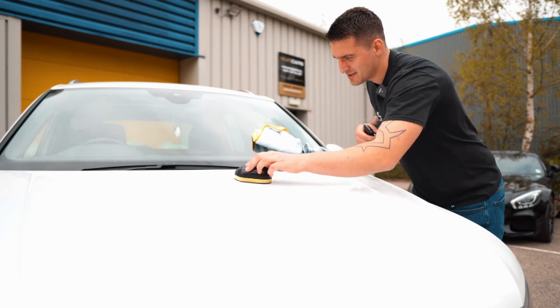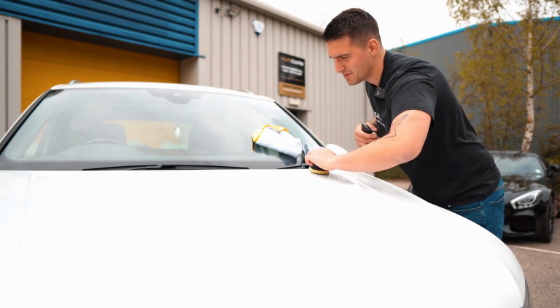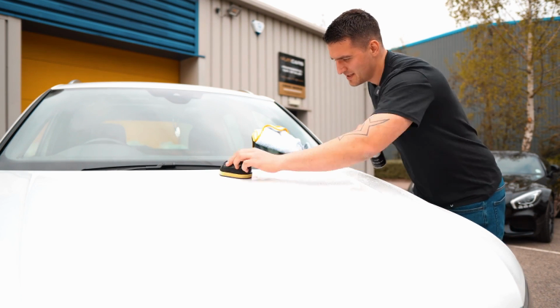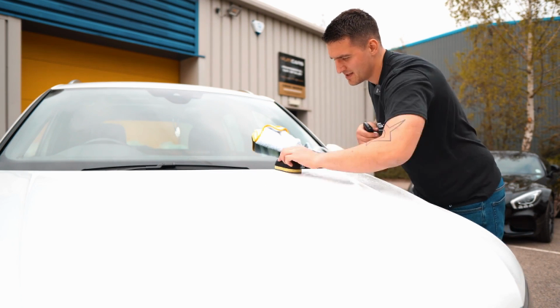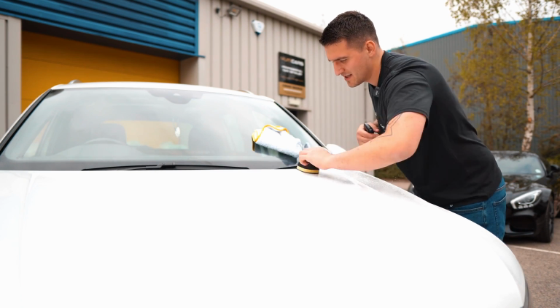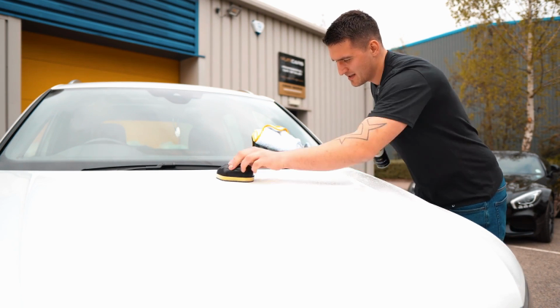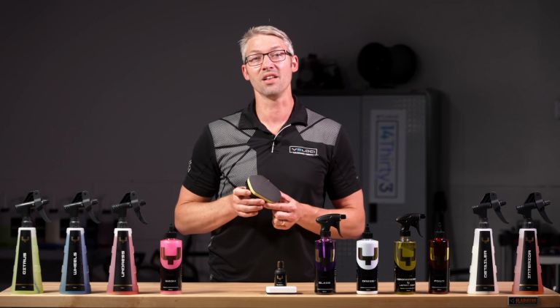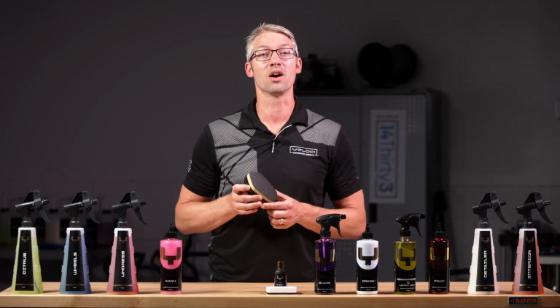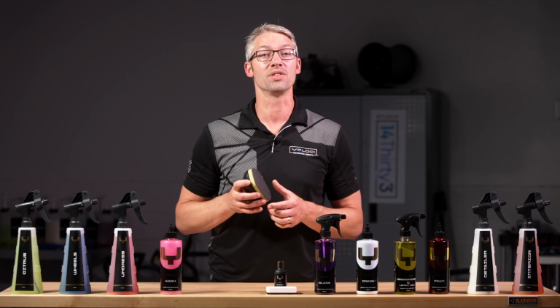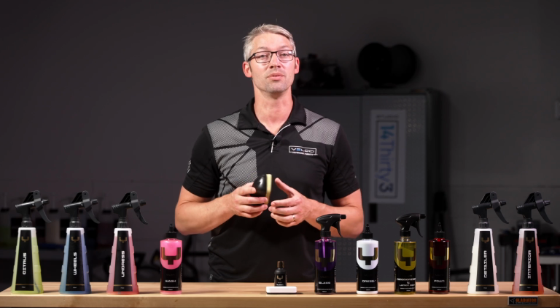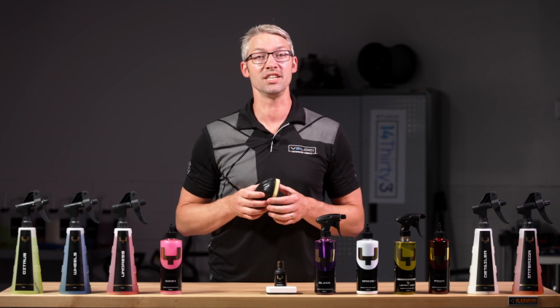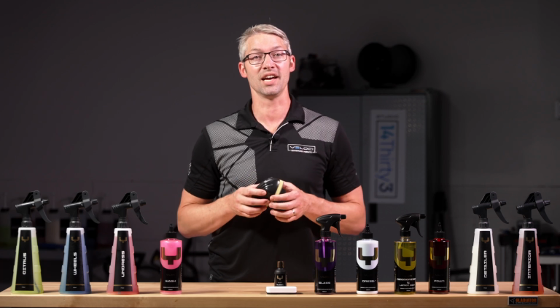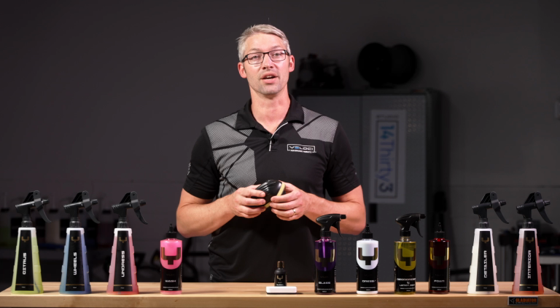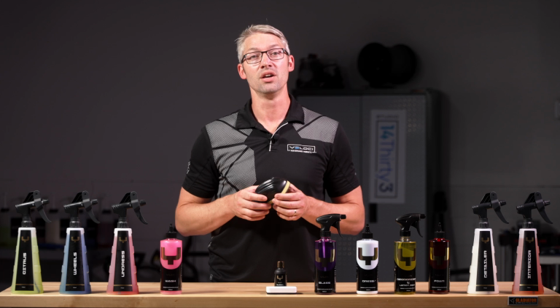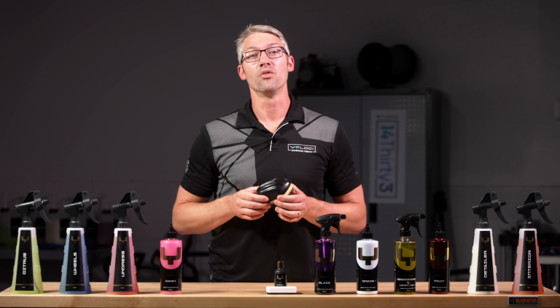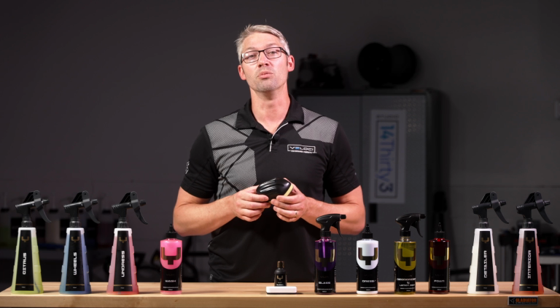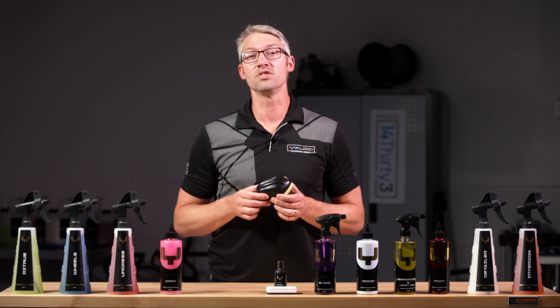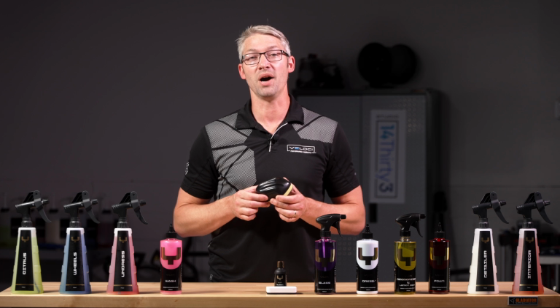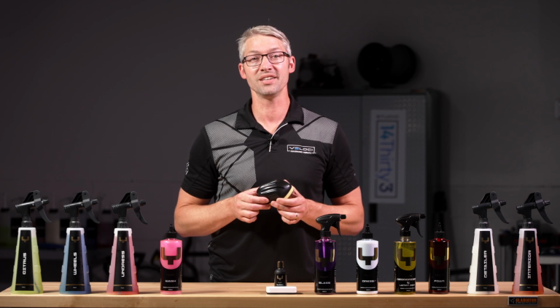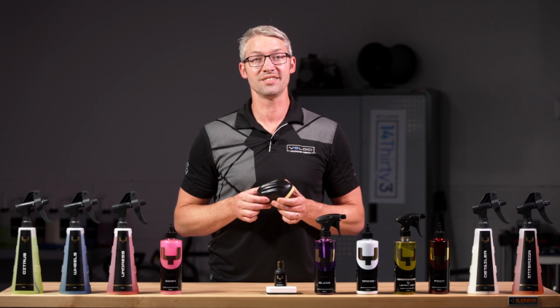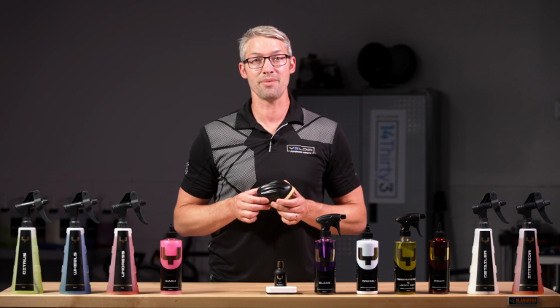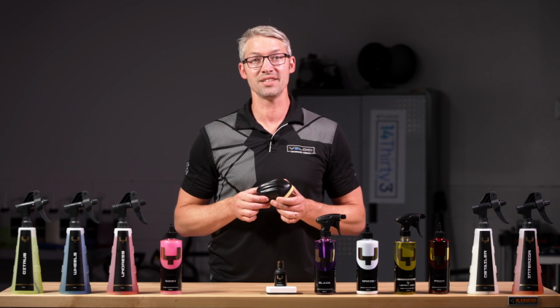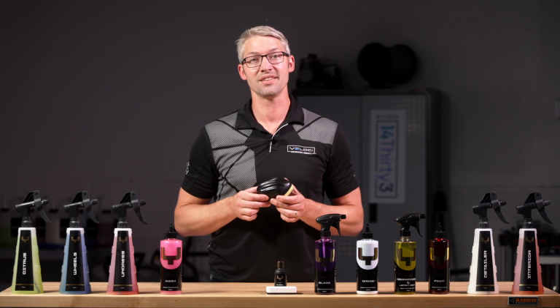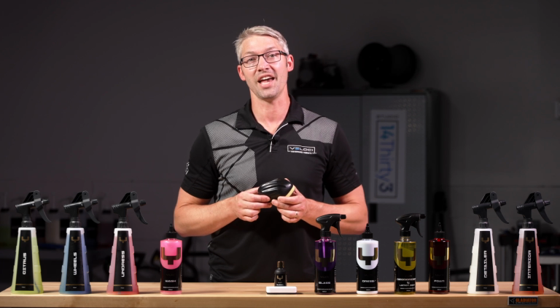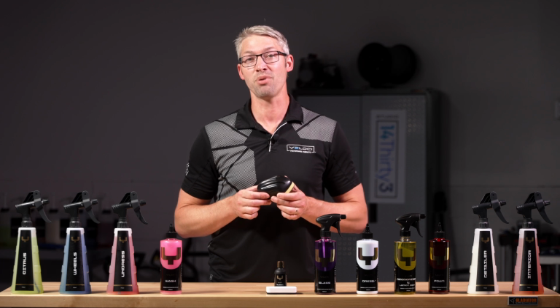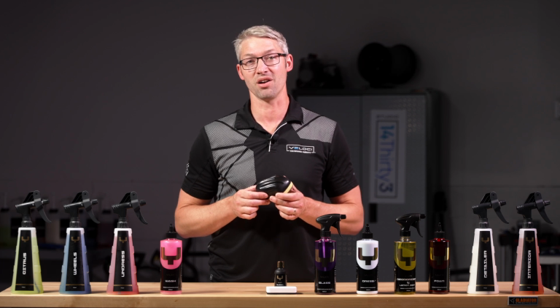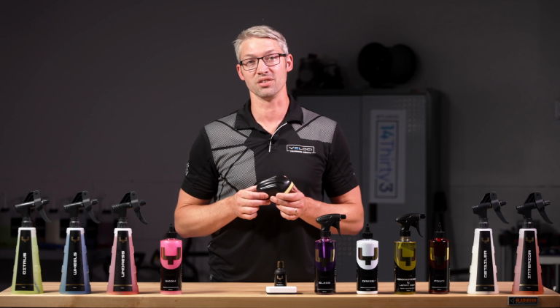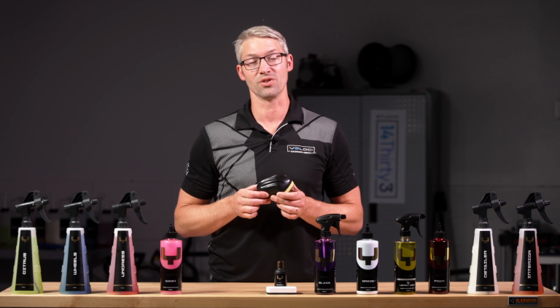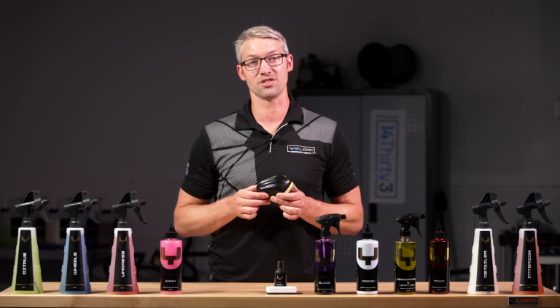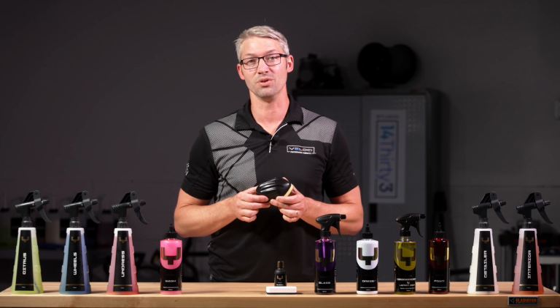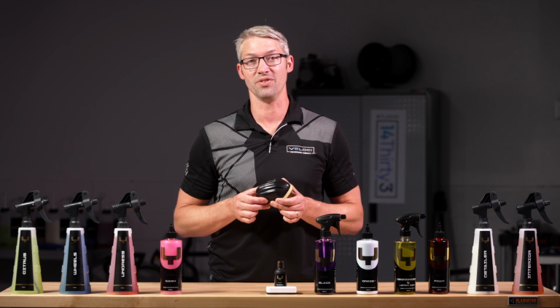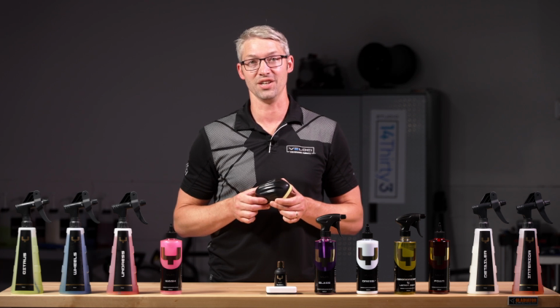The Yum Clay Block, along with Yum Detailer, removes bonded contaminants and particles for a smooth finish.